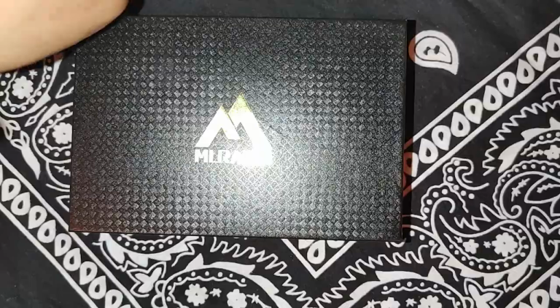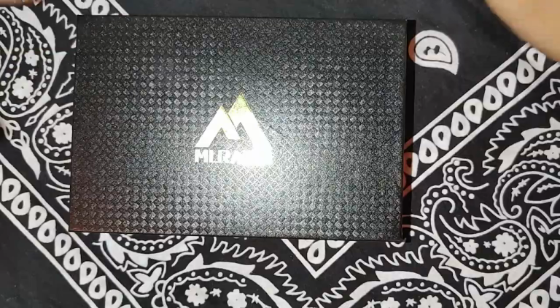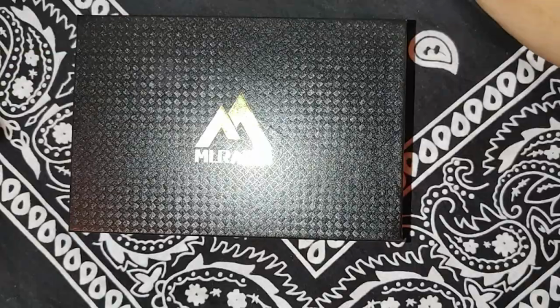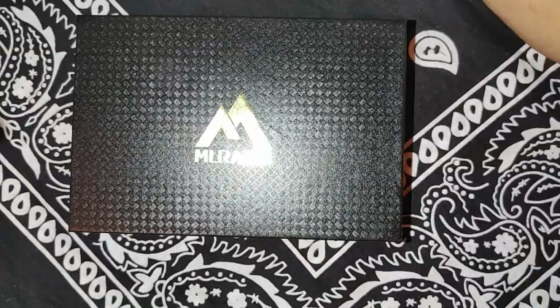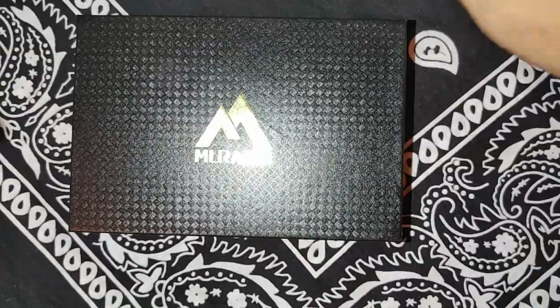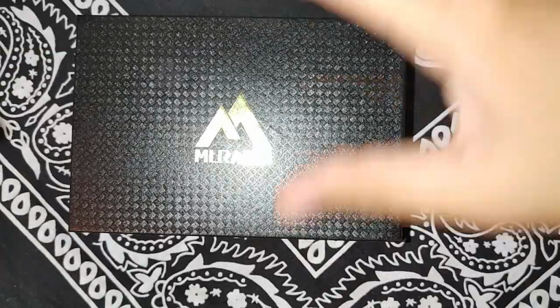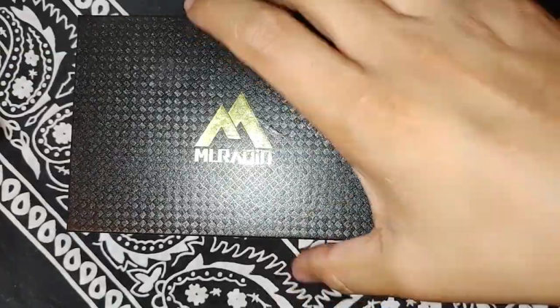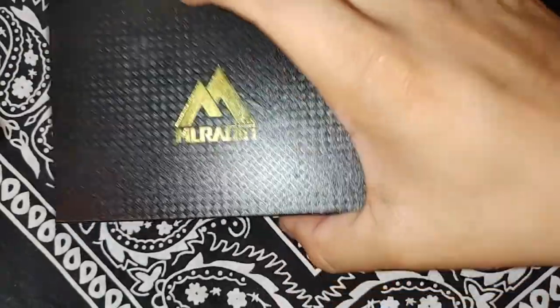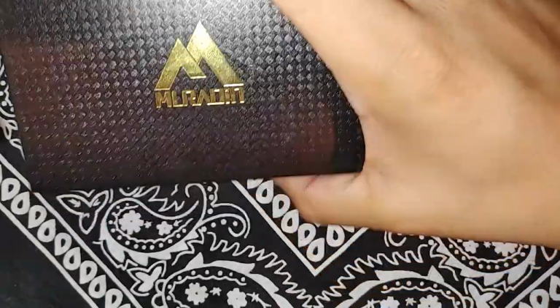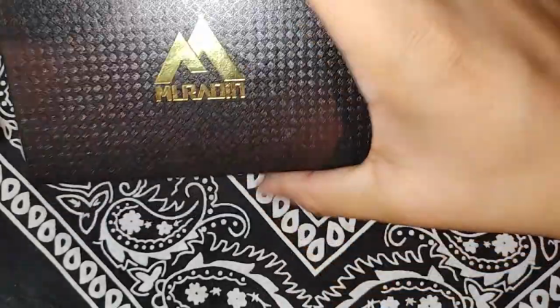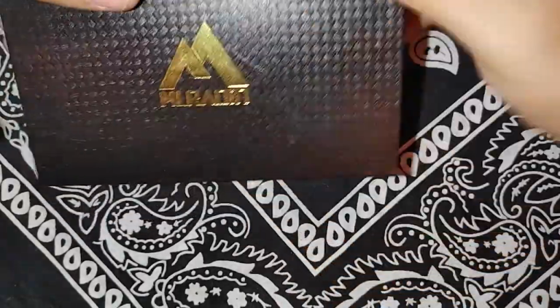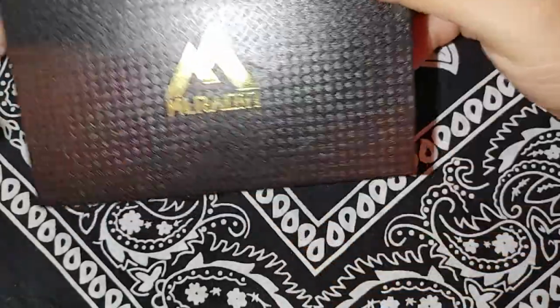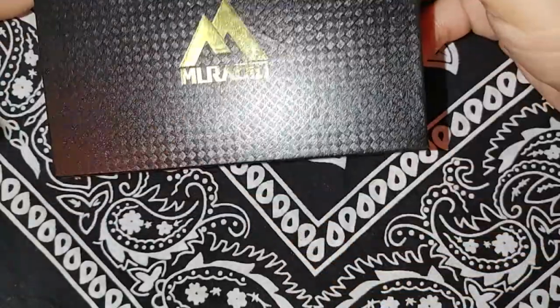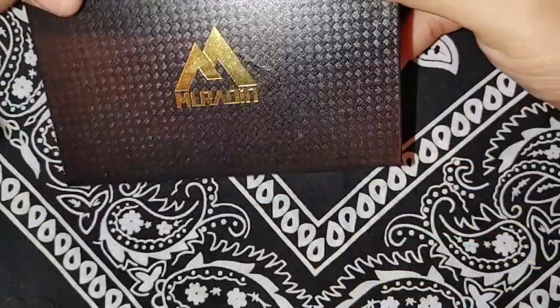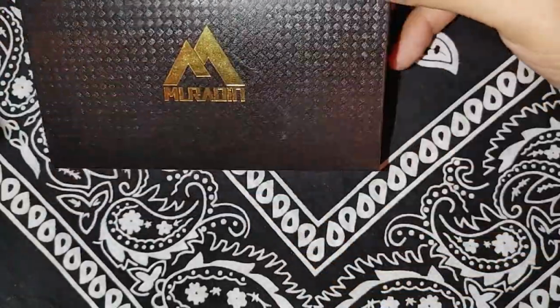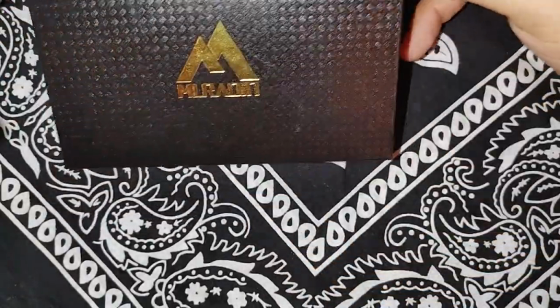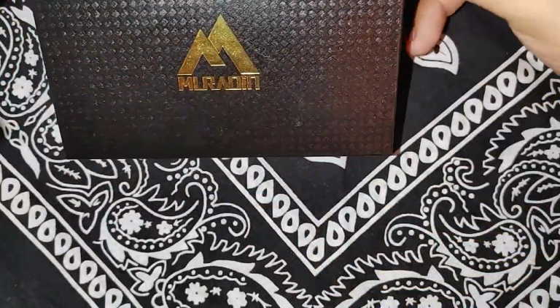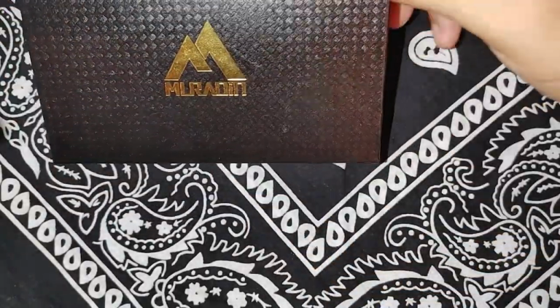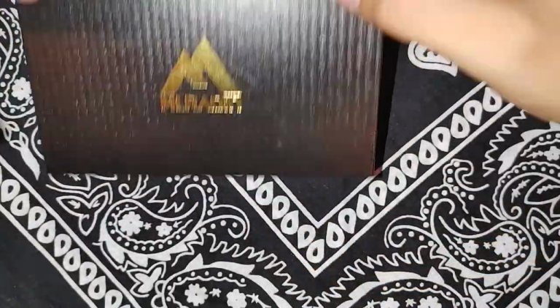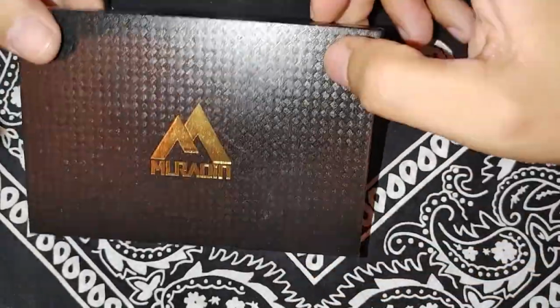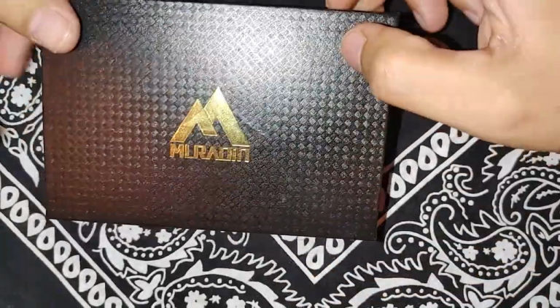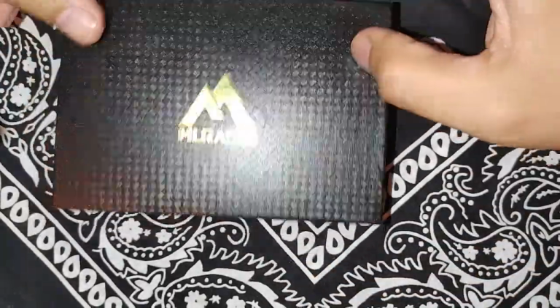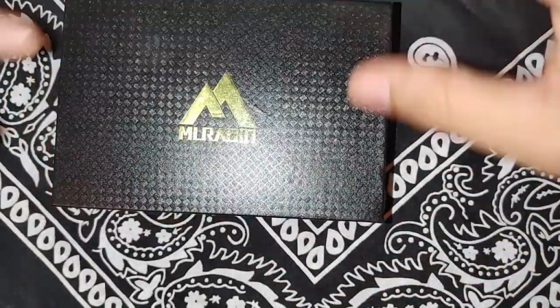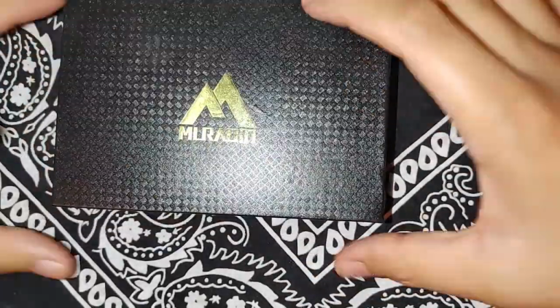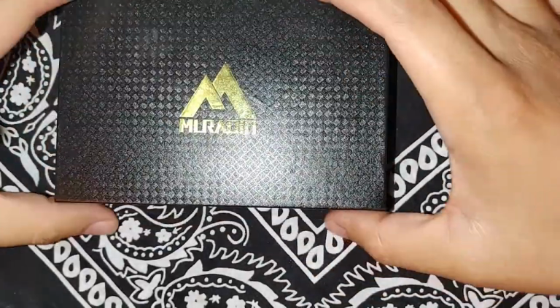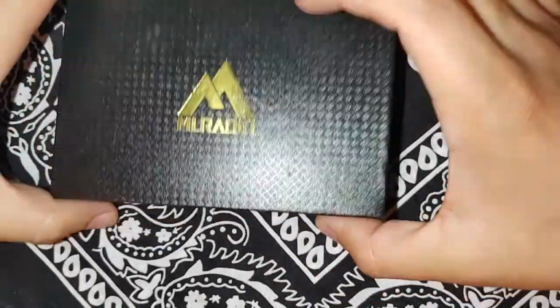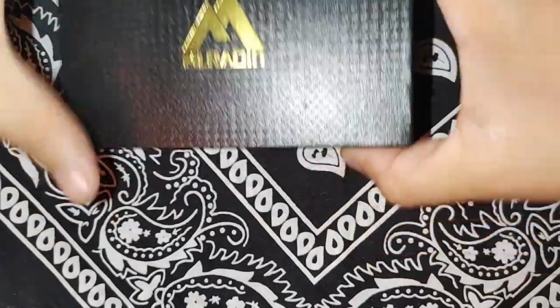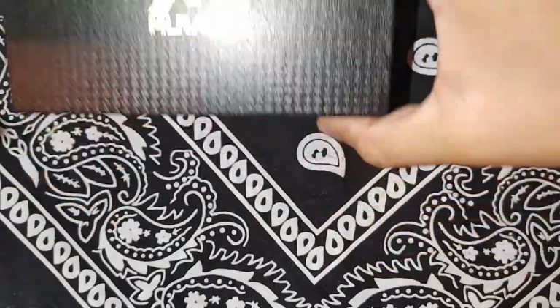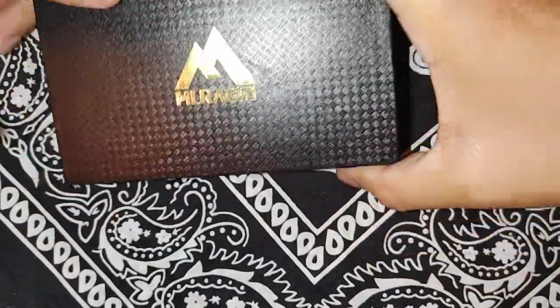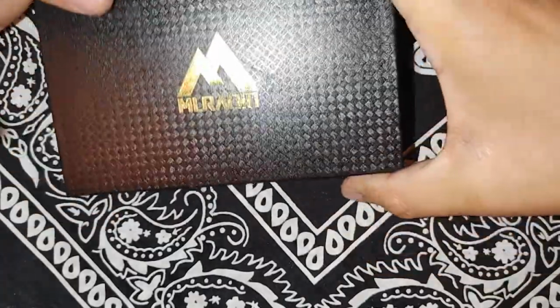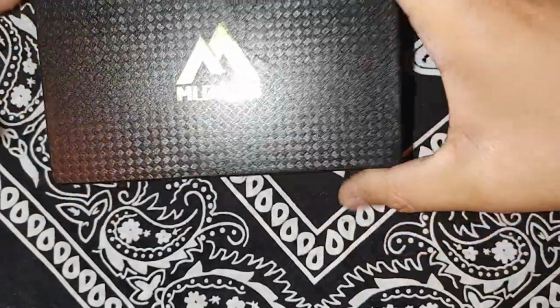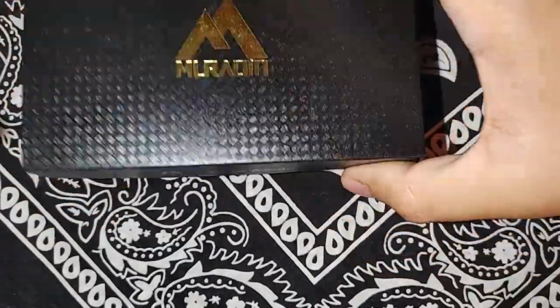Hey guys, how y'all doing? This is my new channel, Budget EDC. It's your boy Jay here.